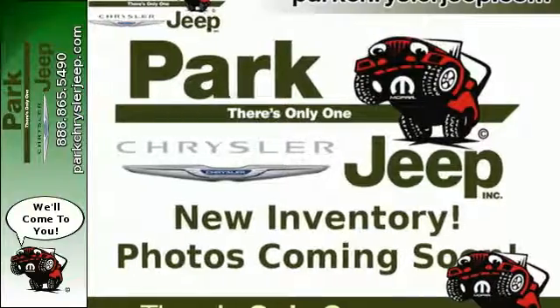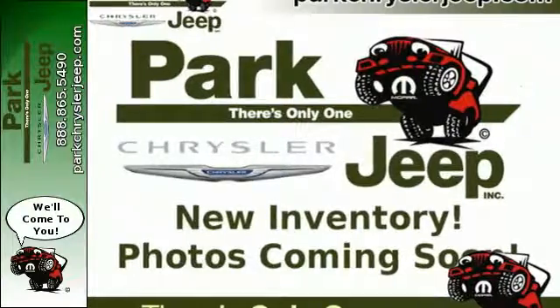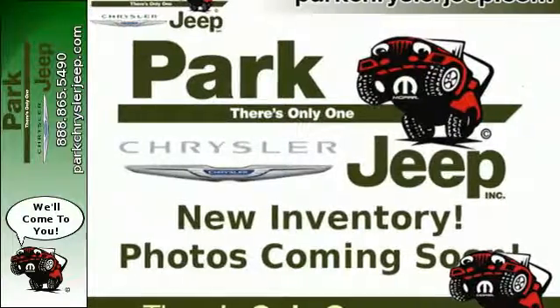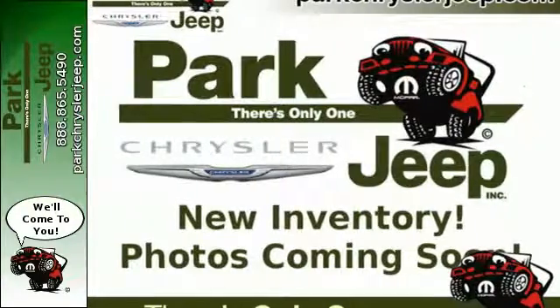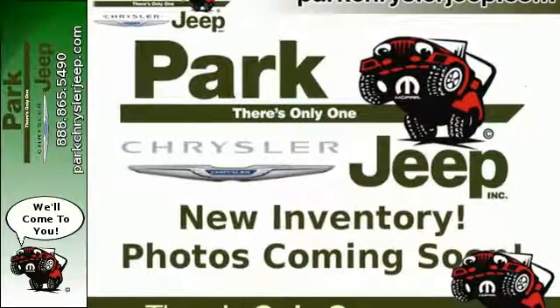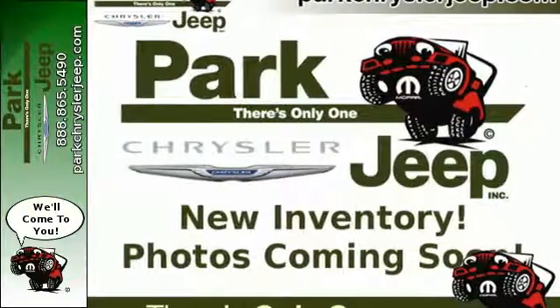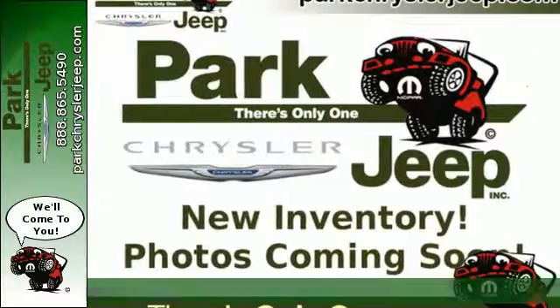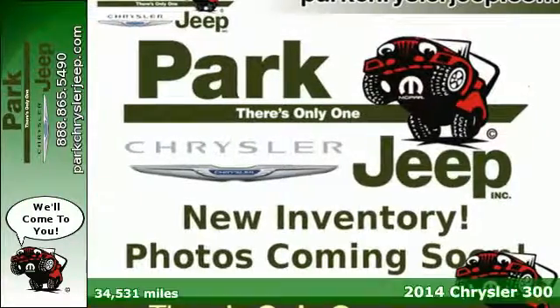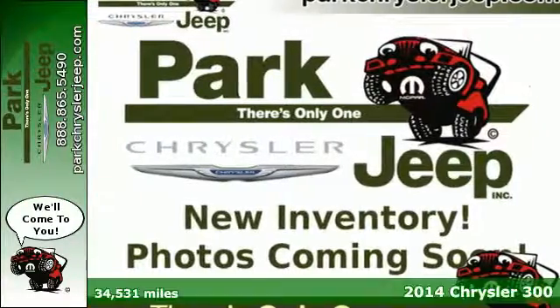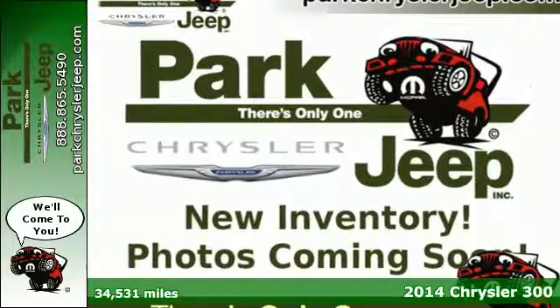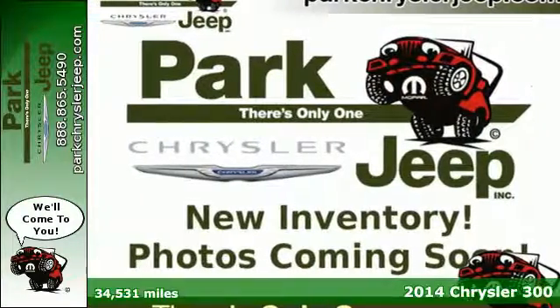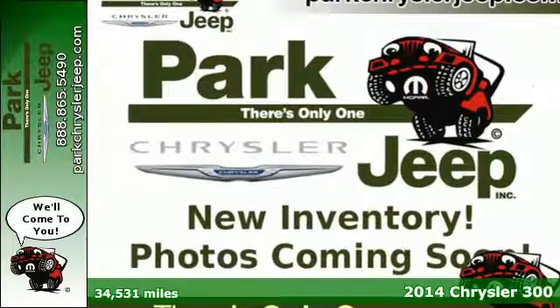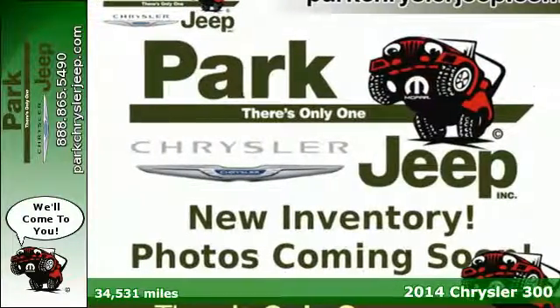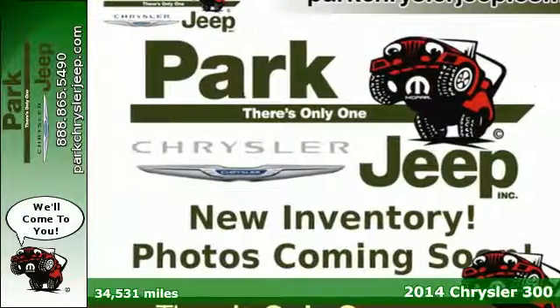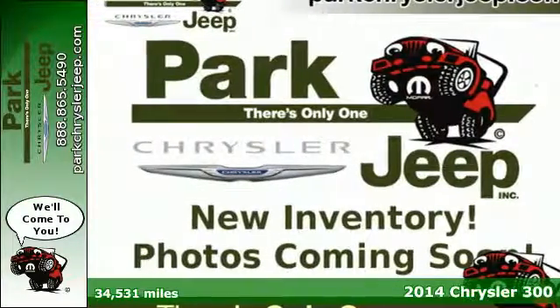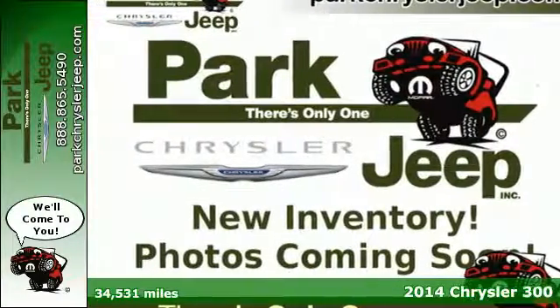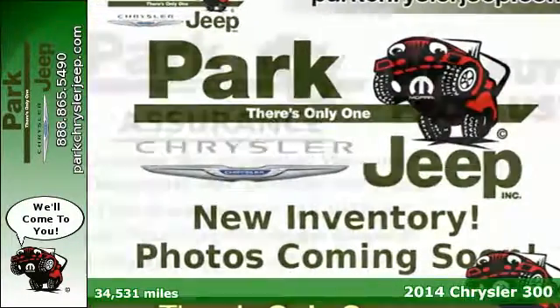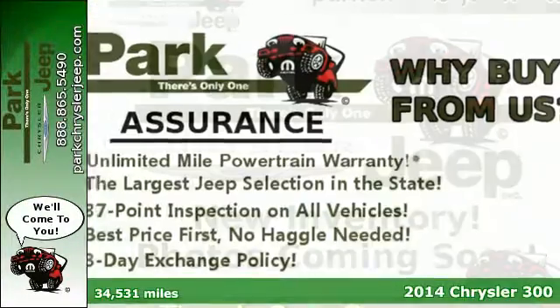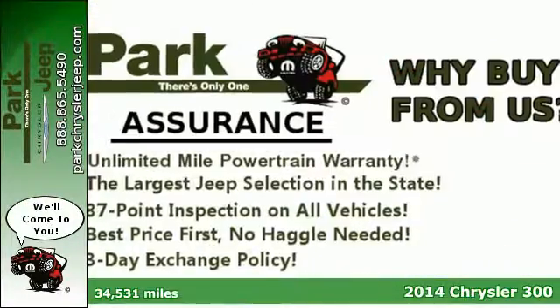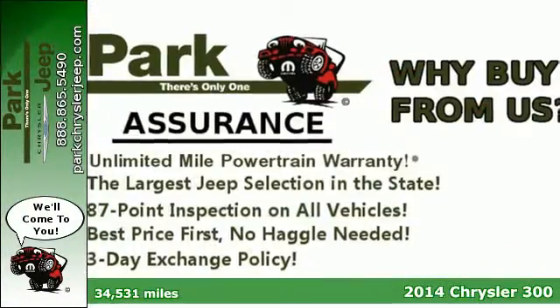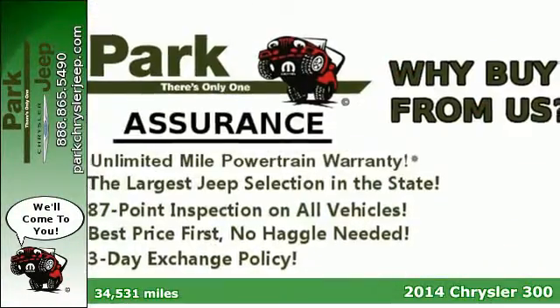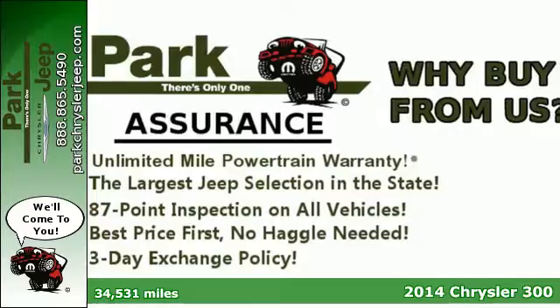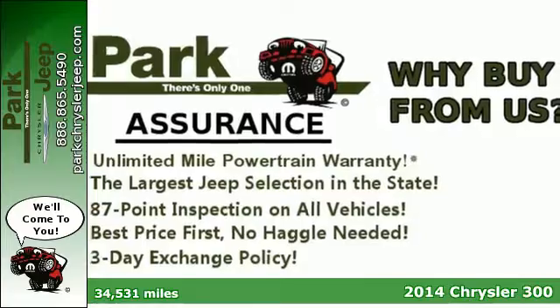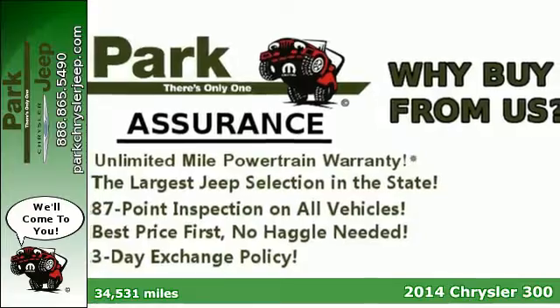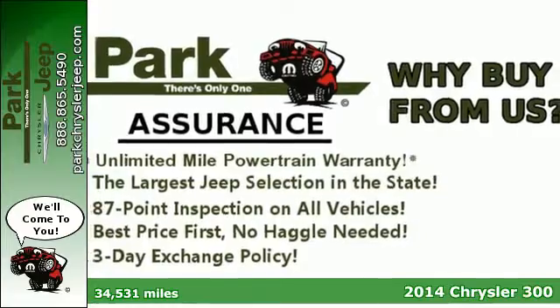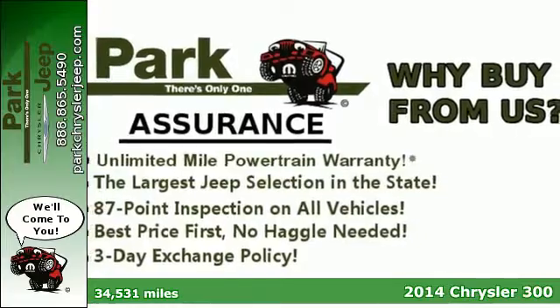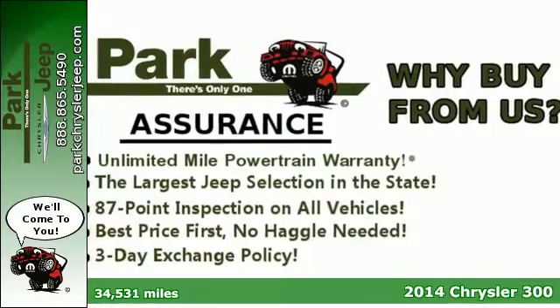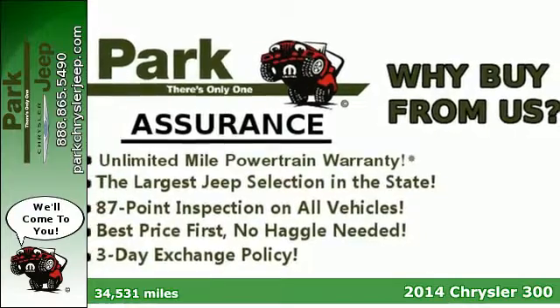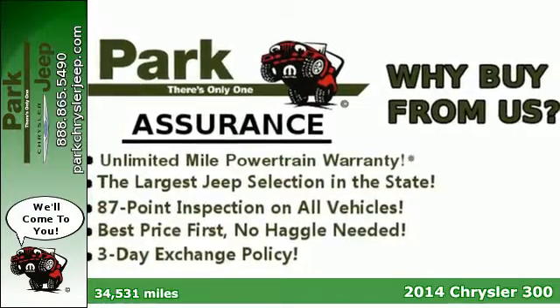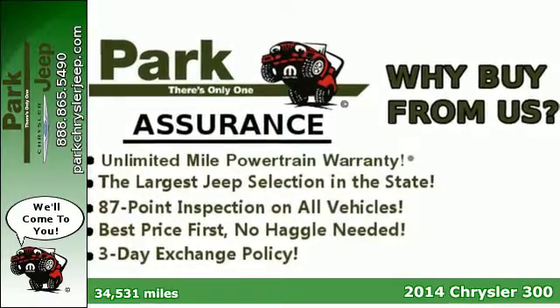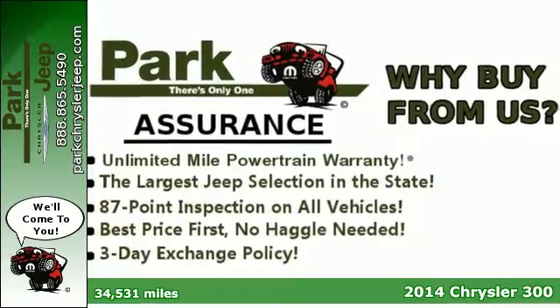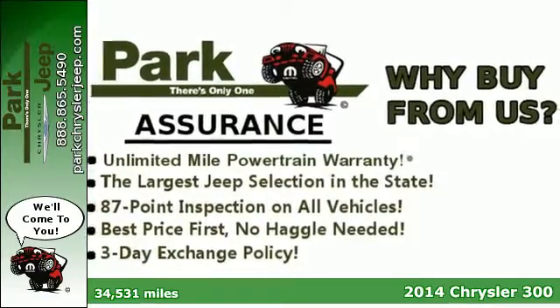Here's a 2014 Chrysler 300, where innovative technology and top-of-the-line safety coexist.